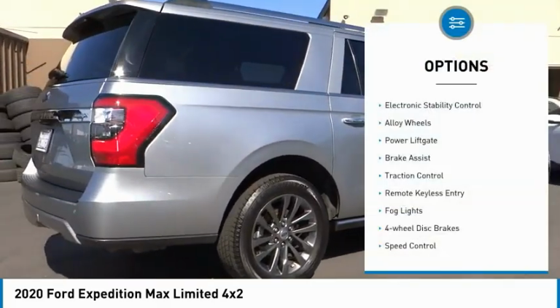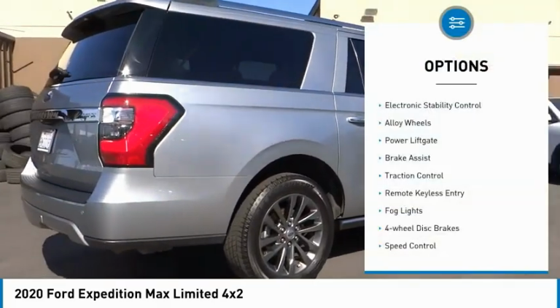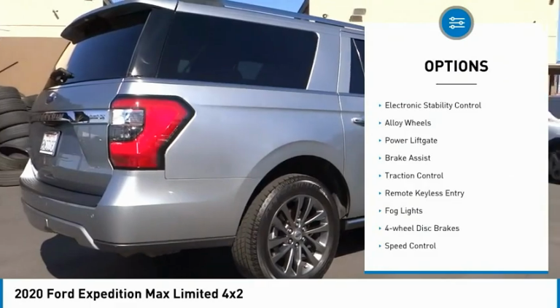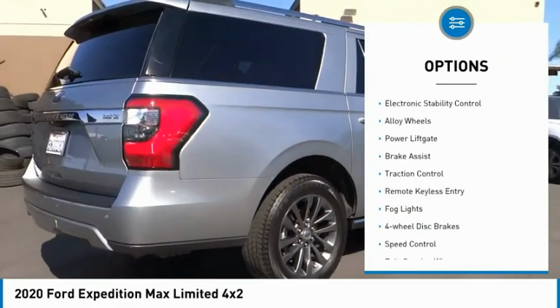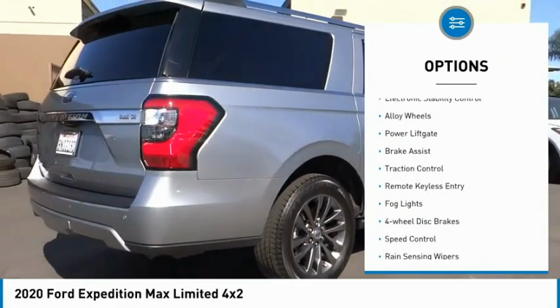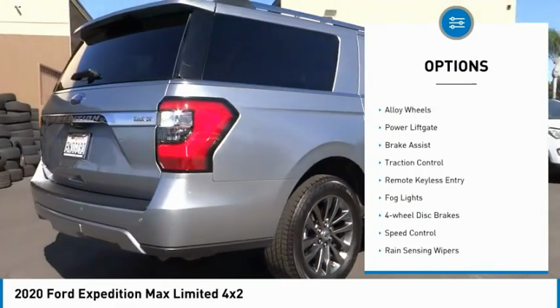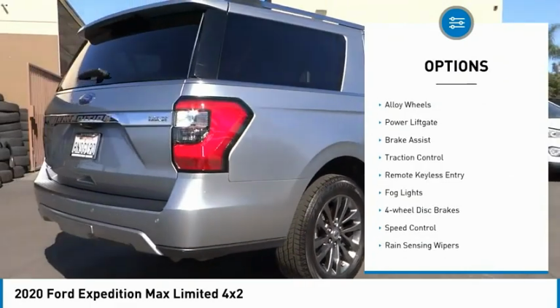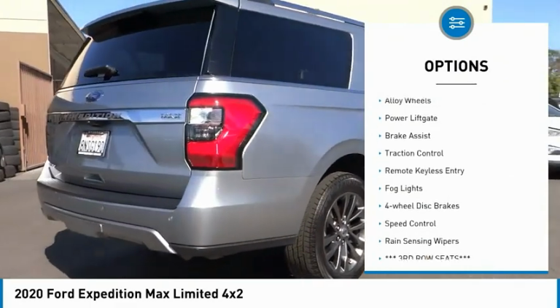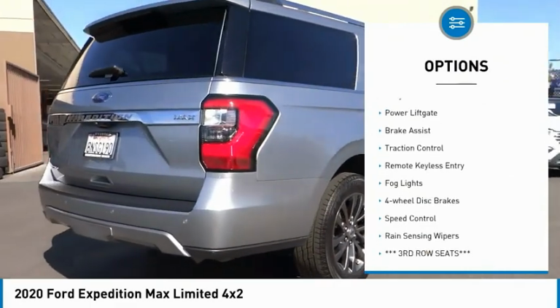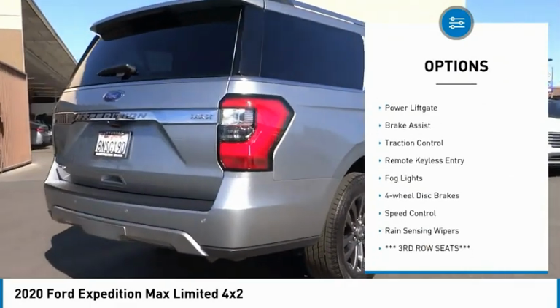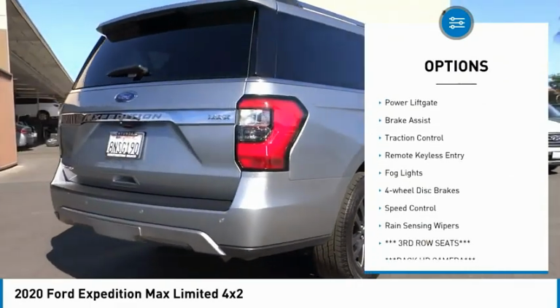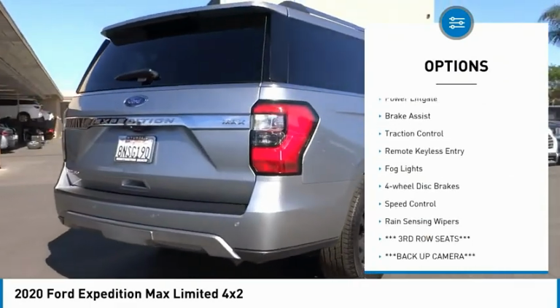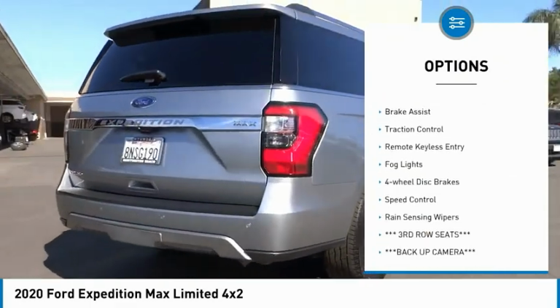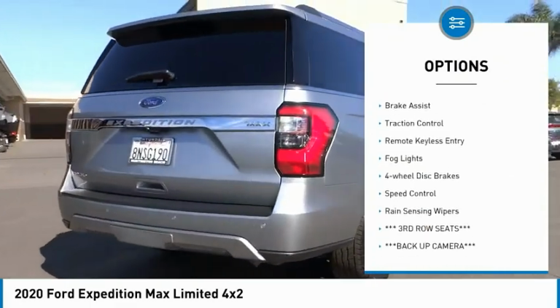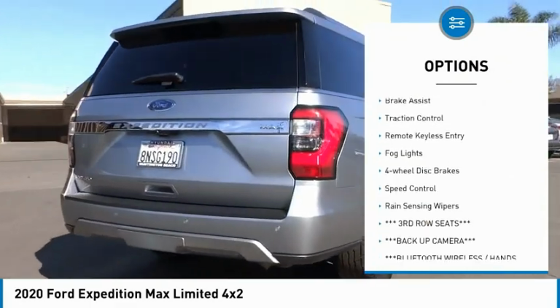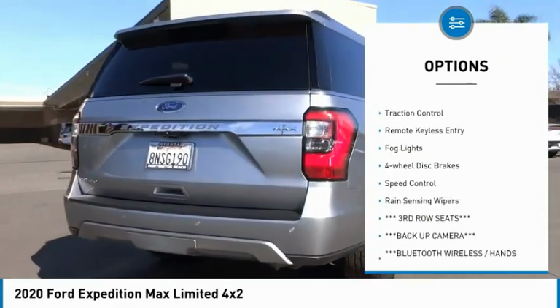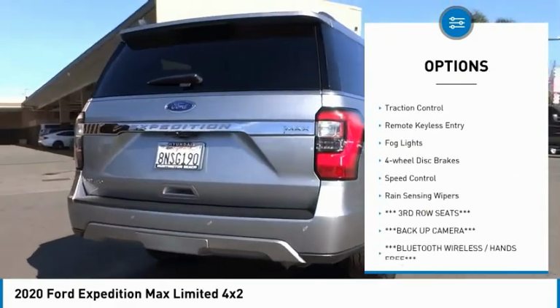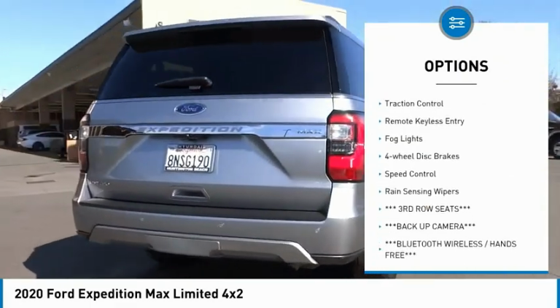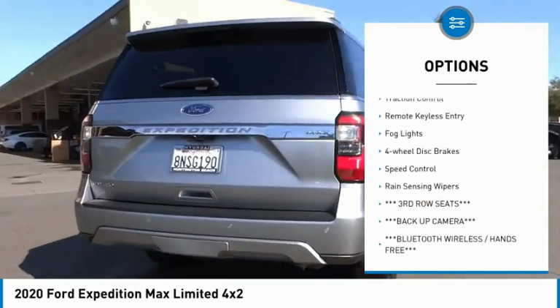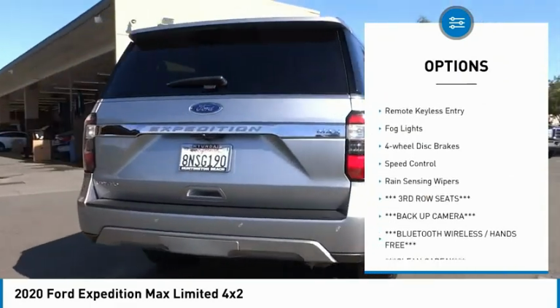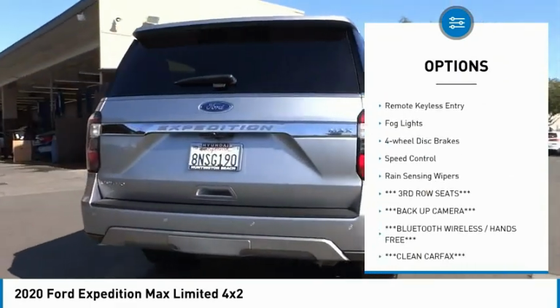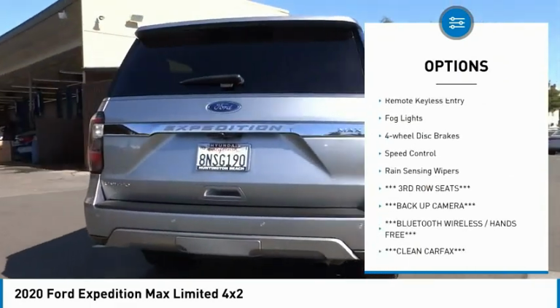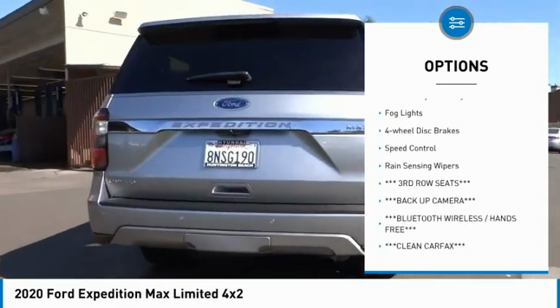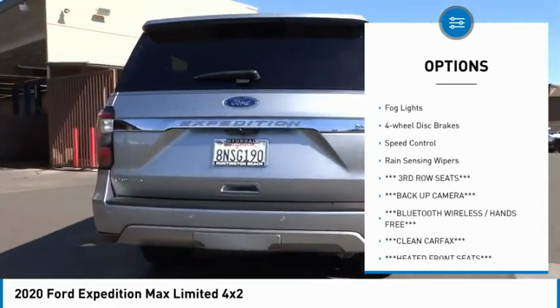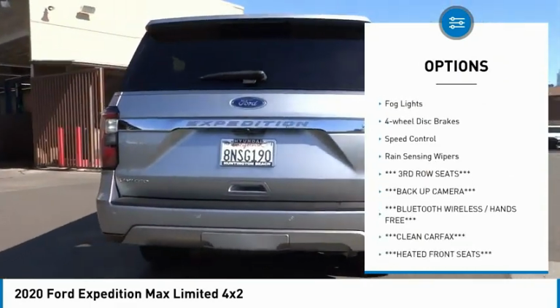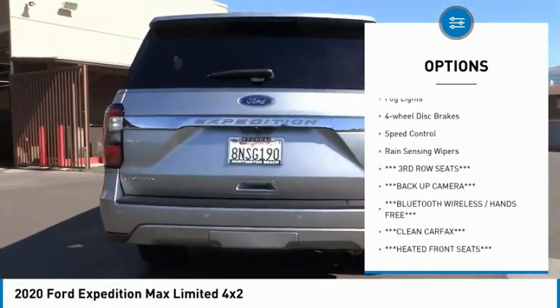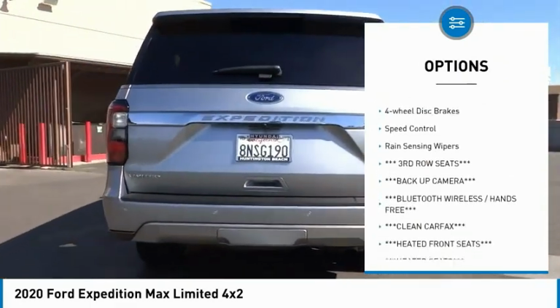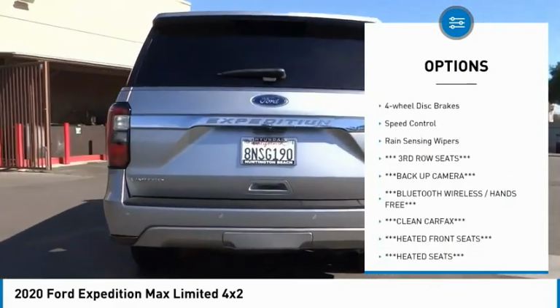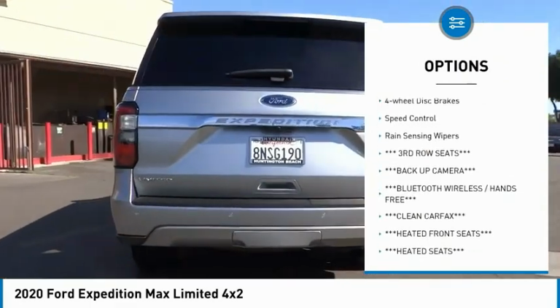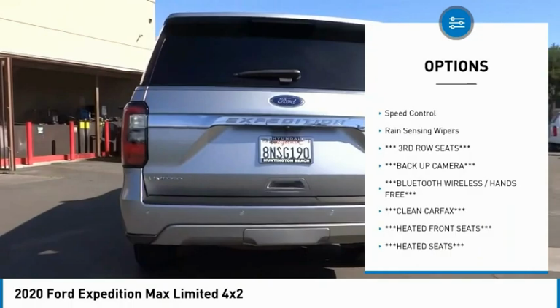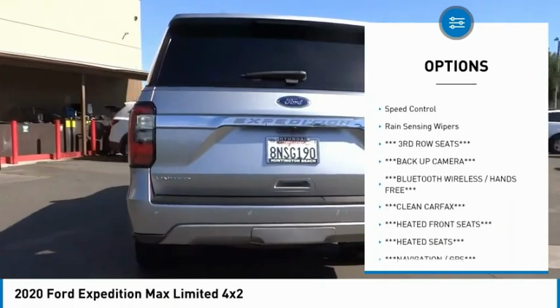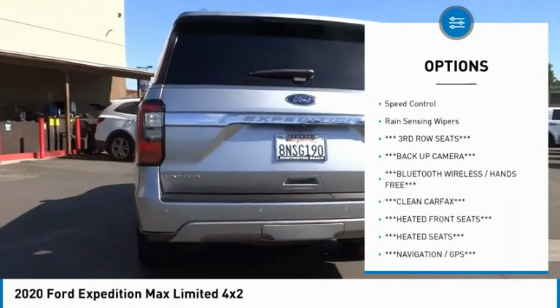Electronic stability control. Alloy wheels. Power lift gate. Brake assist. Traction control.